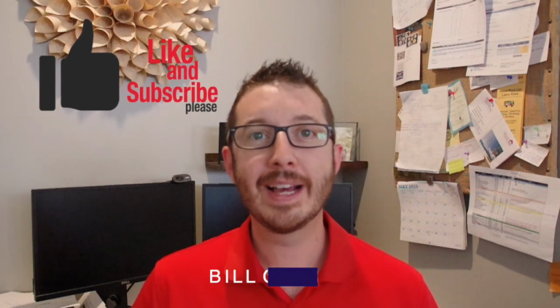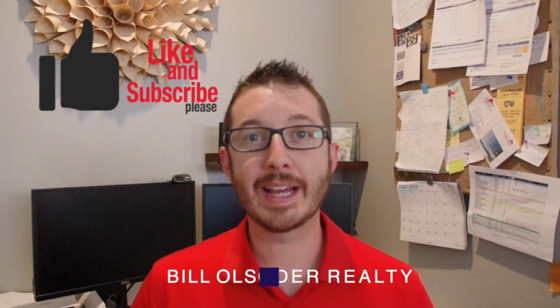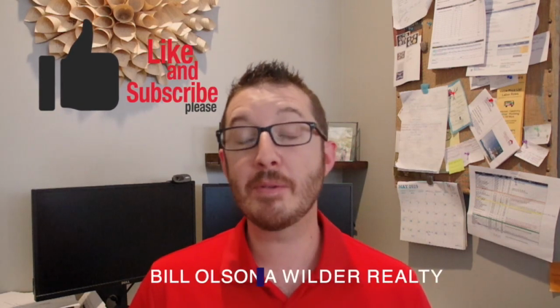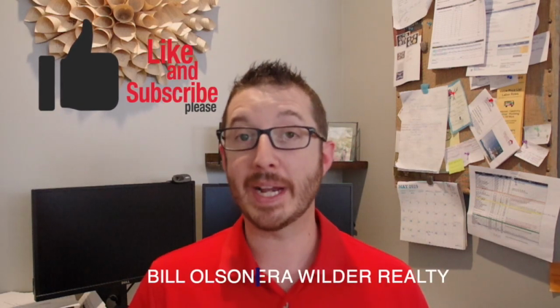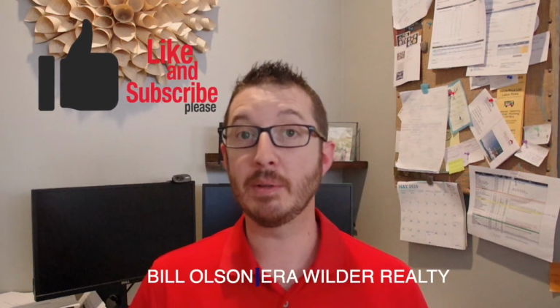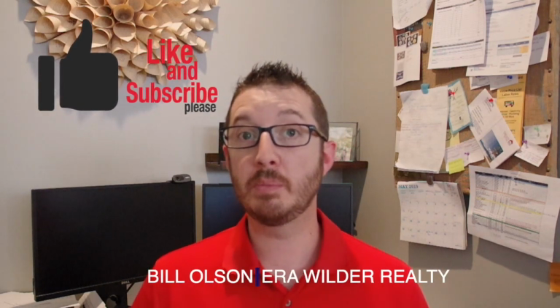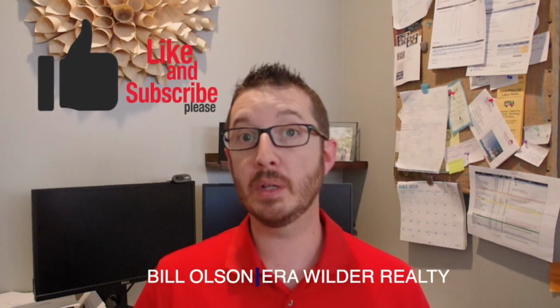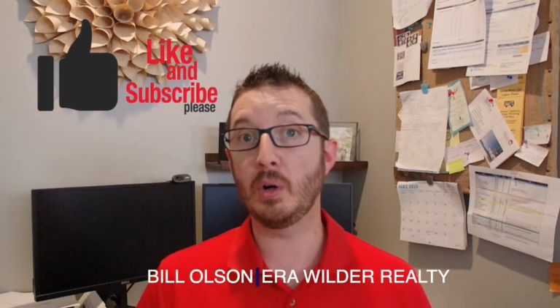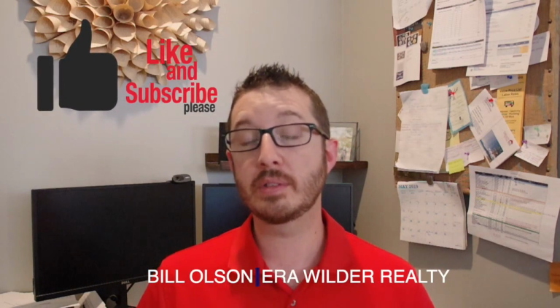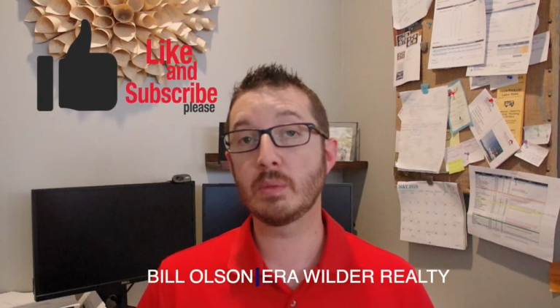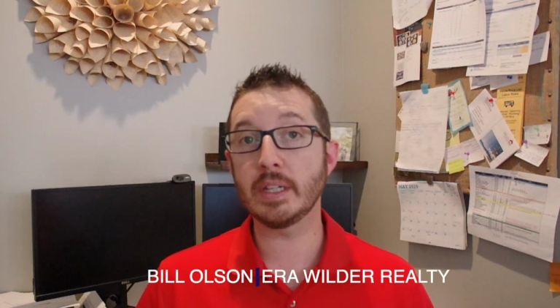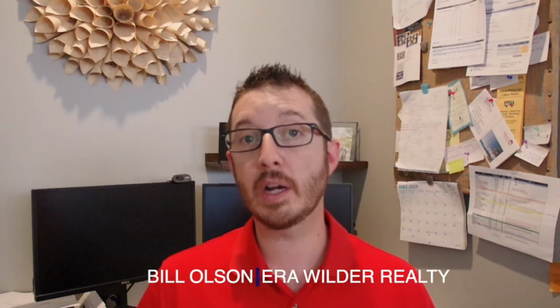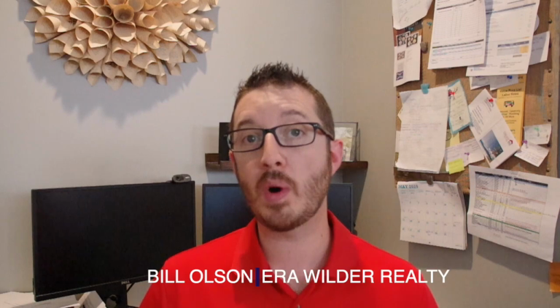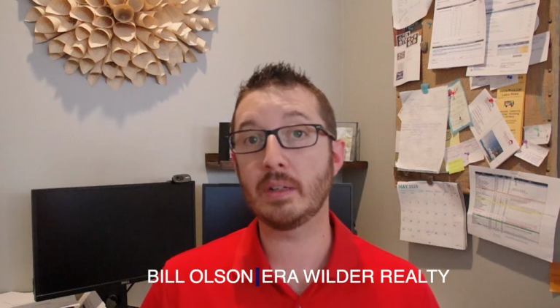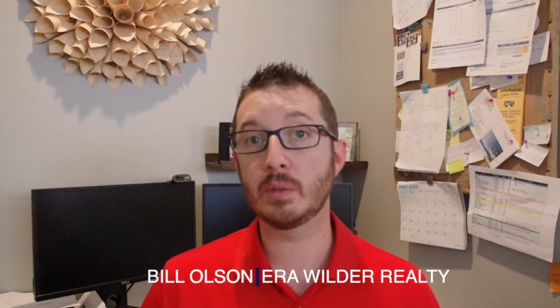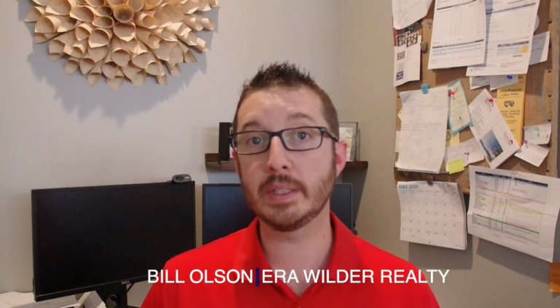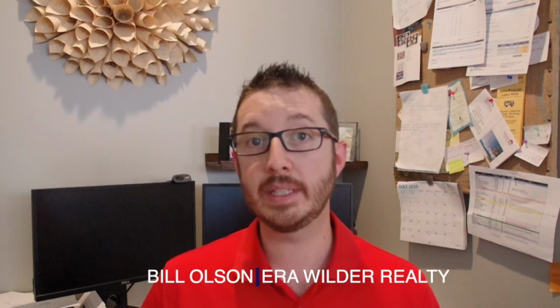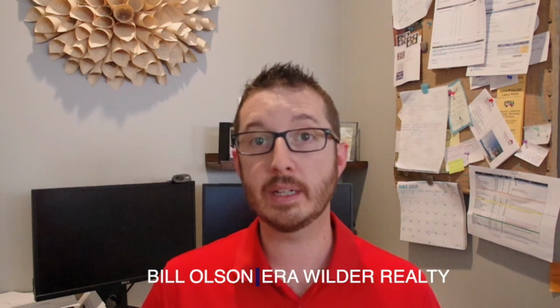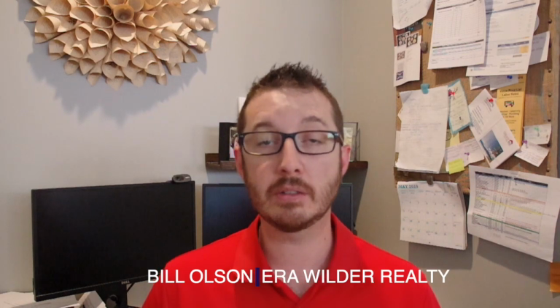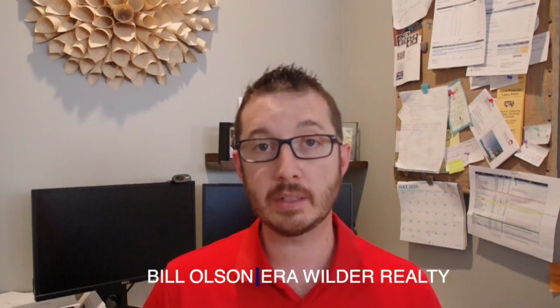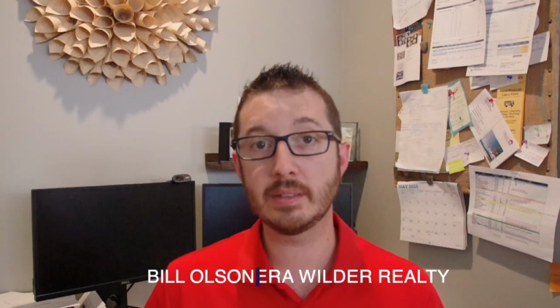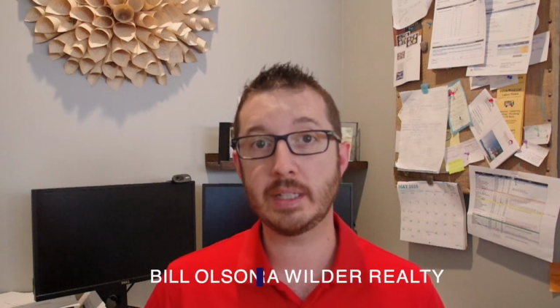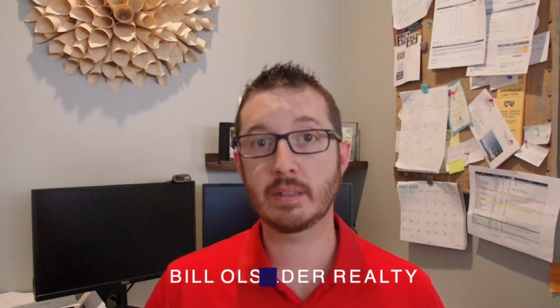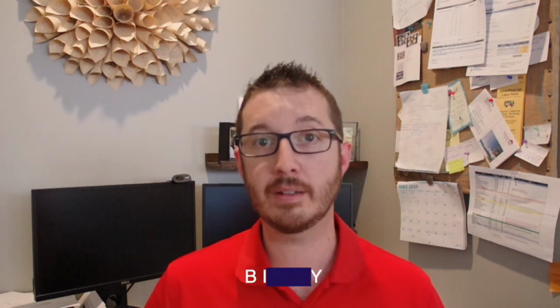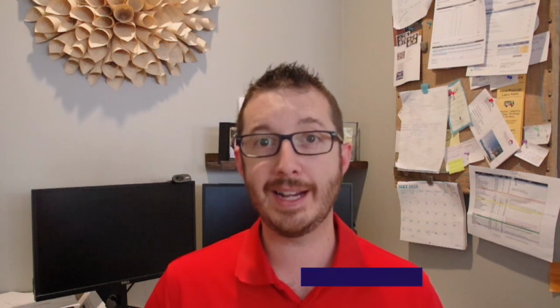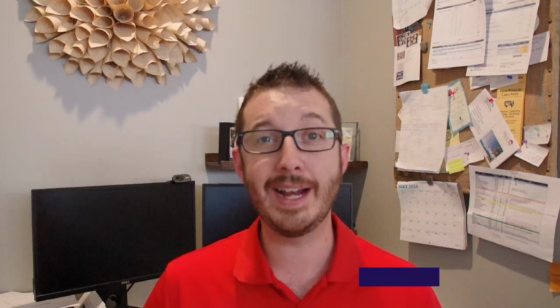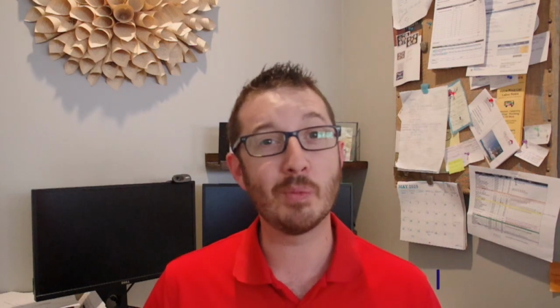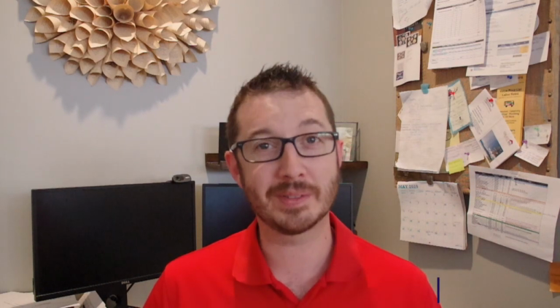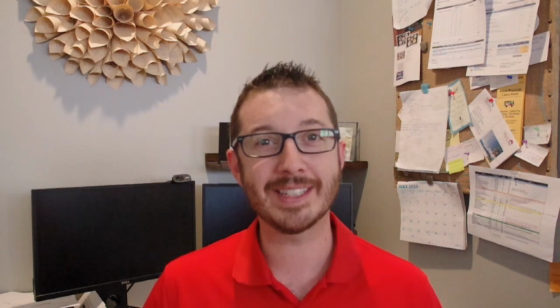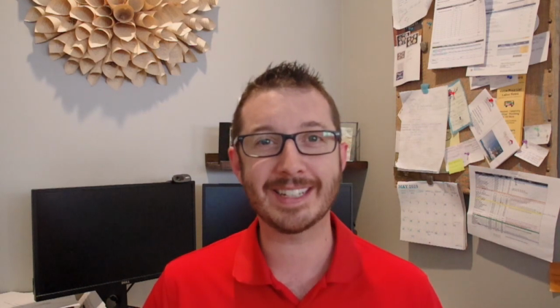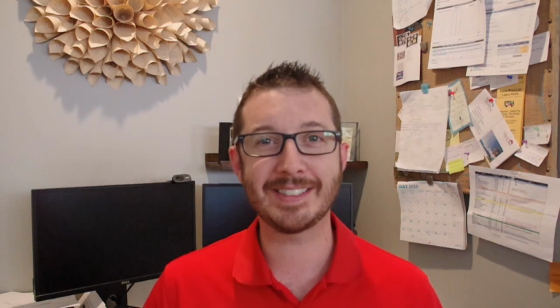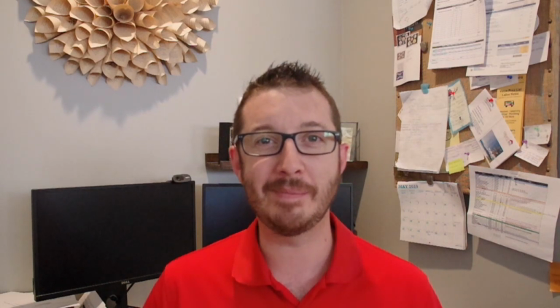Again, my name is Bill Olson with ERA Wilder Realty here in Charleston, South Carolina, and we'll see you next time.